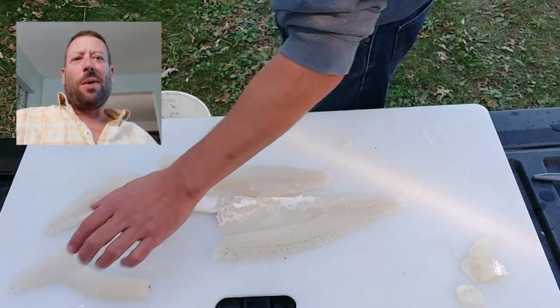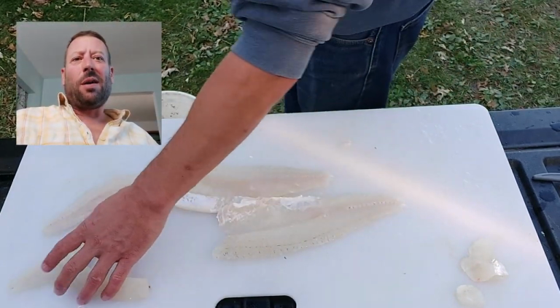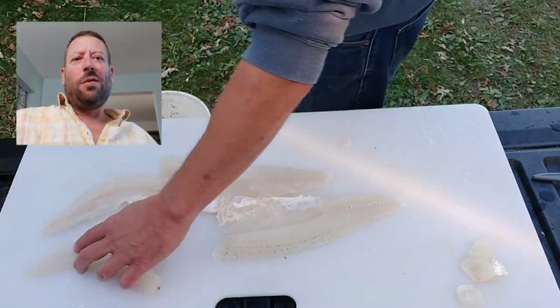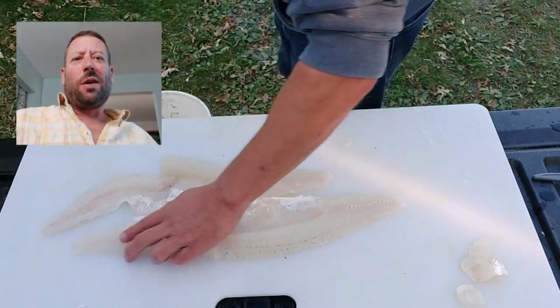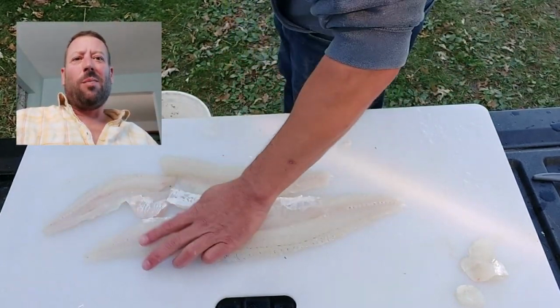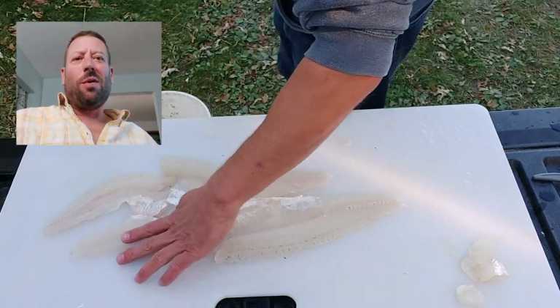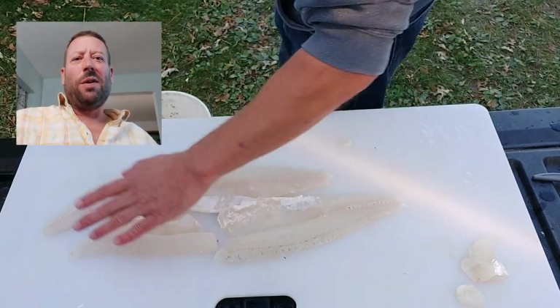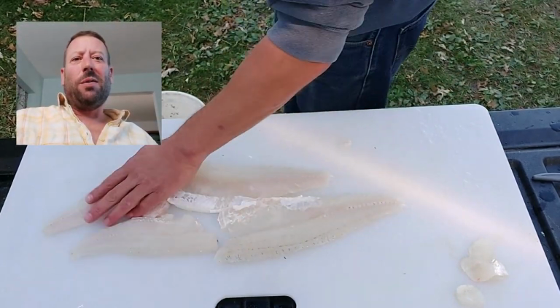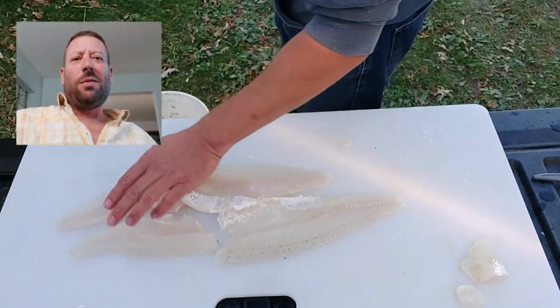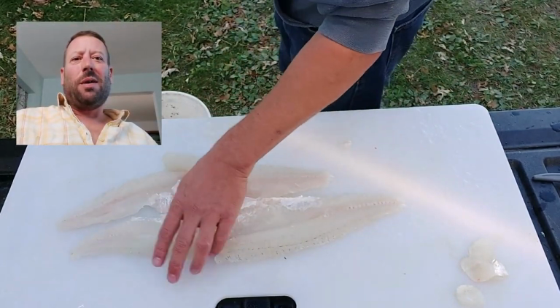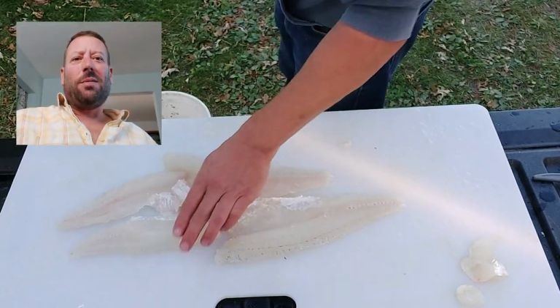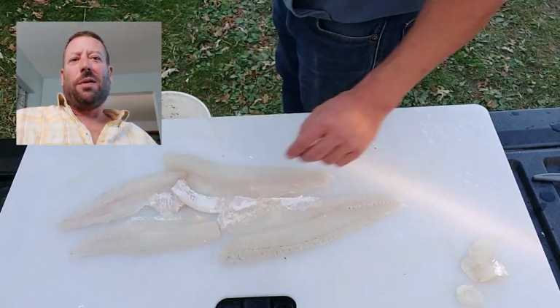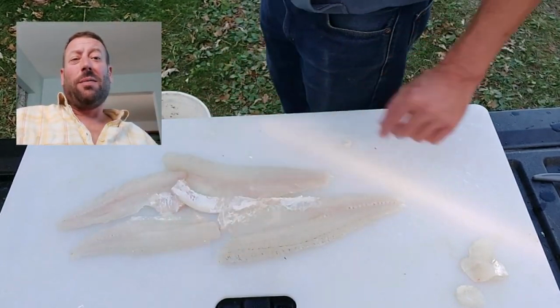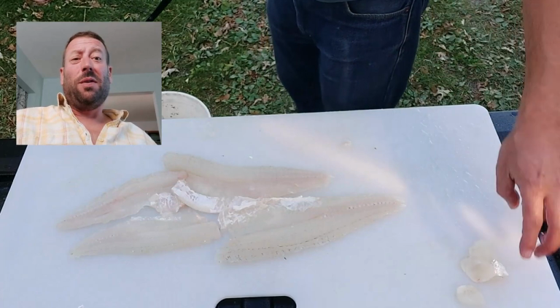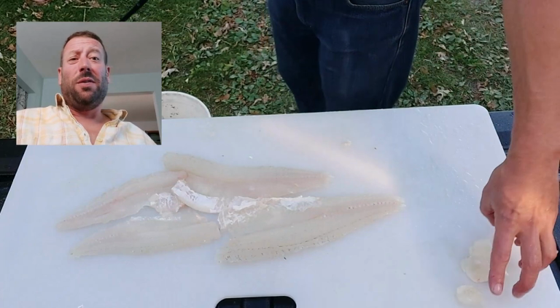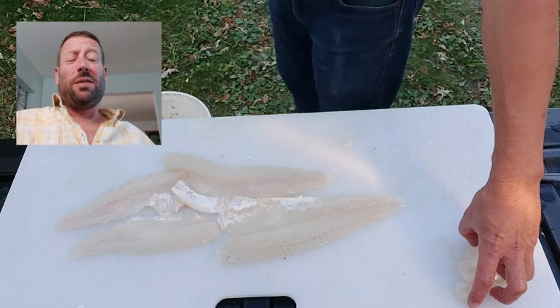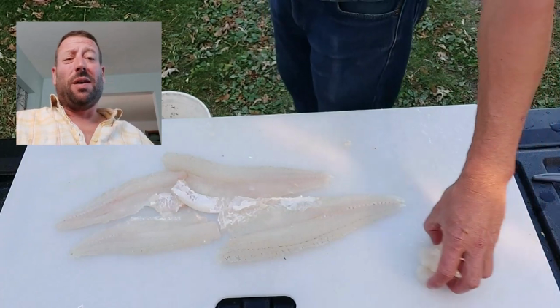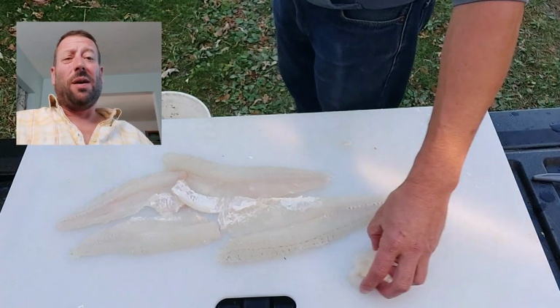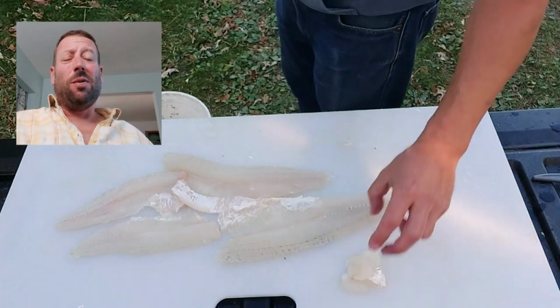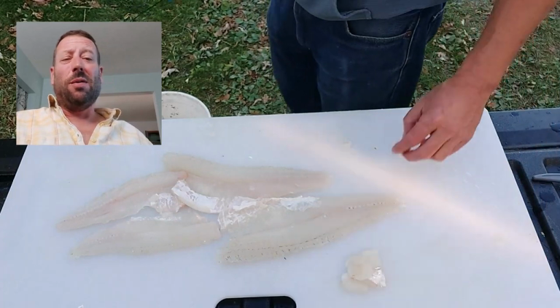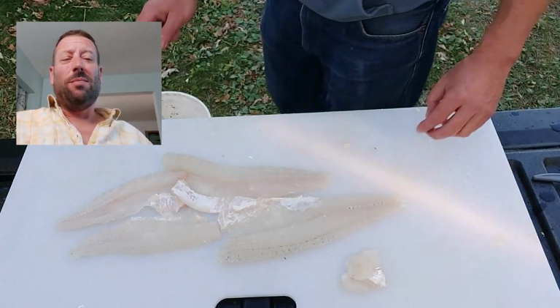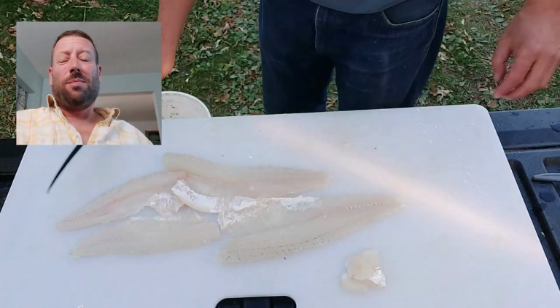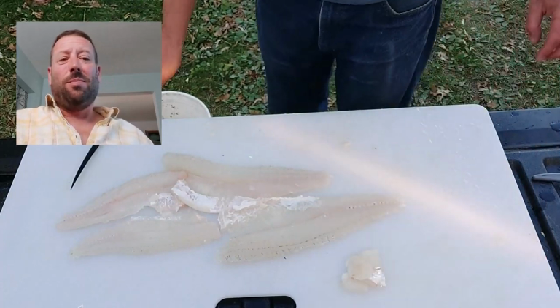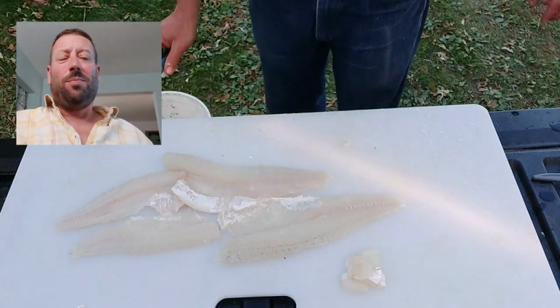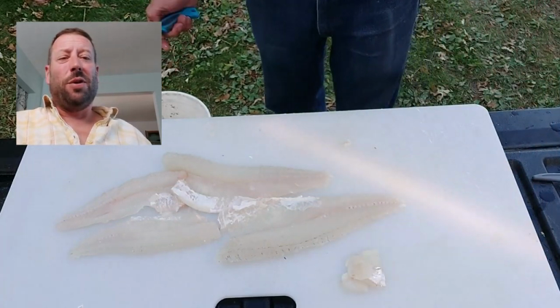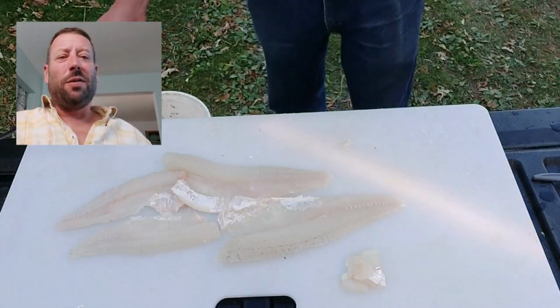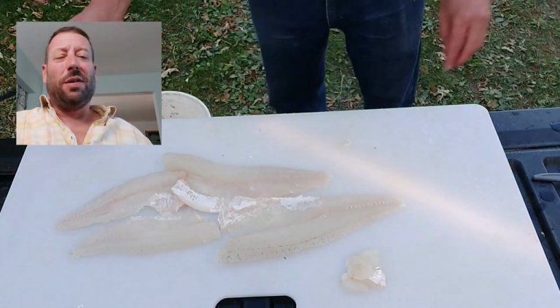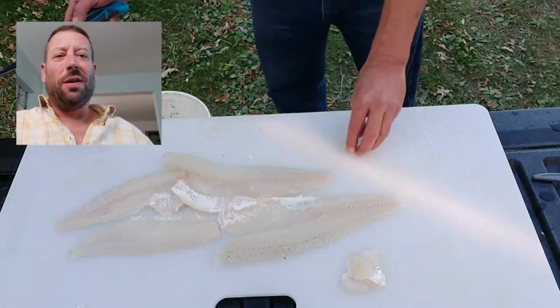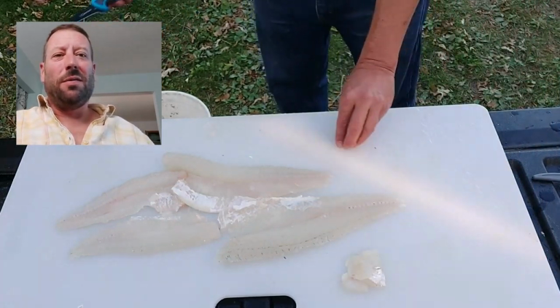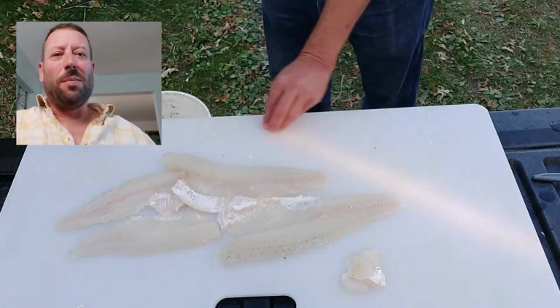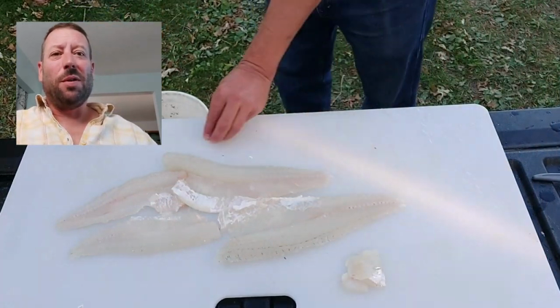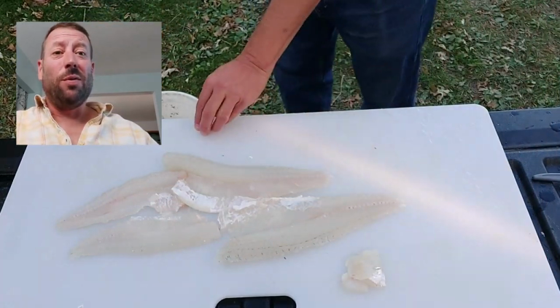Come back and check out more videos — I'll cook some fish next time or butcher a deer or something. Like, comment, subscribe.